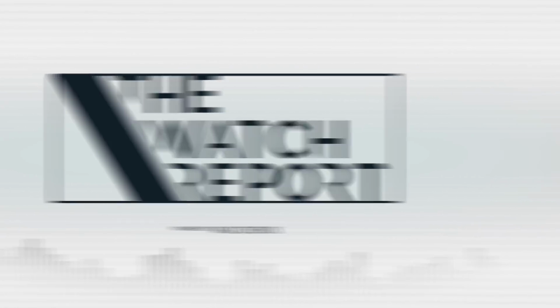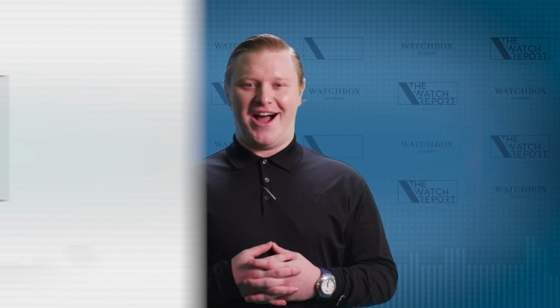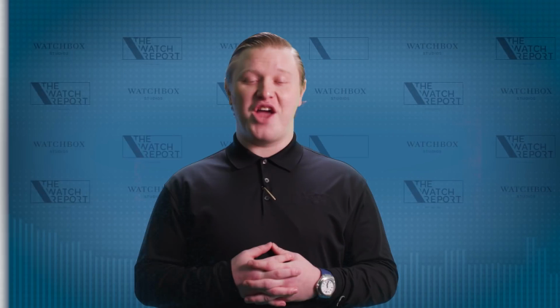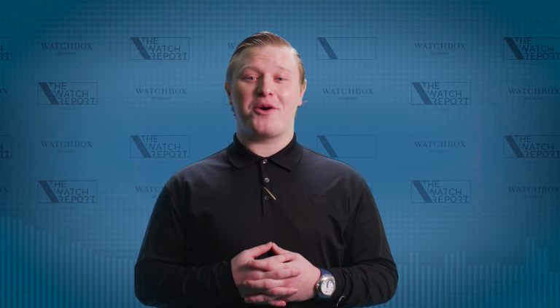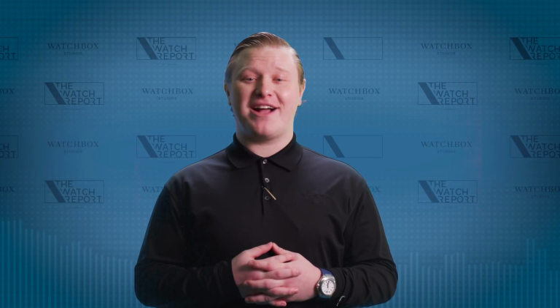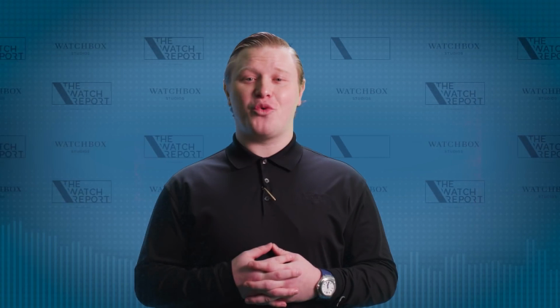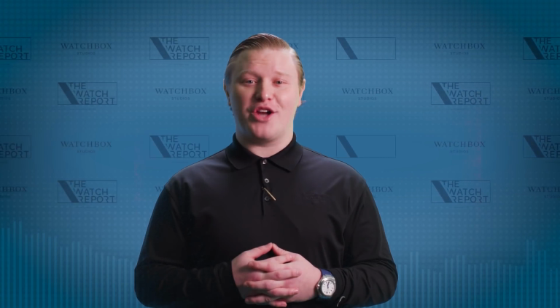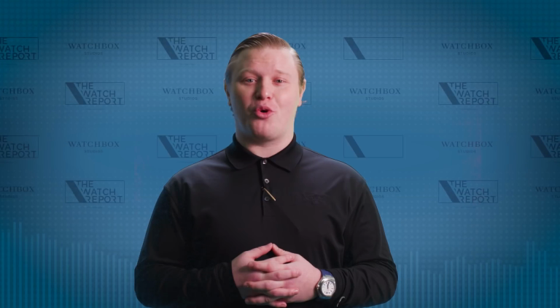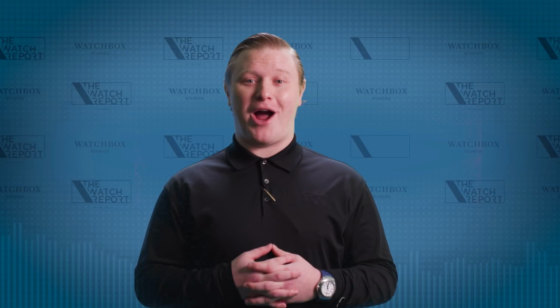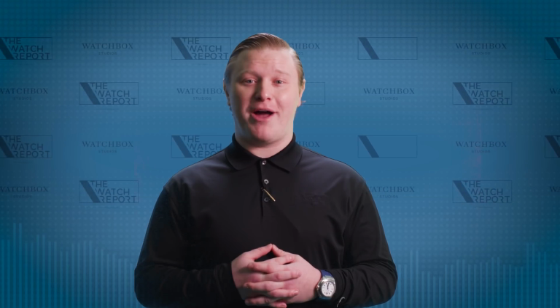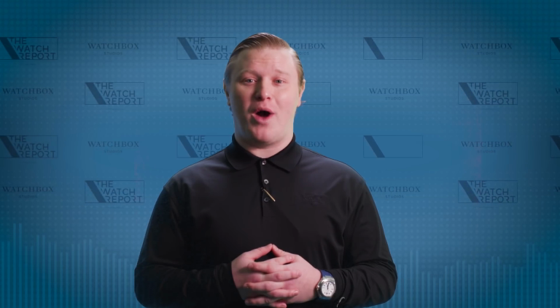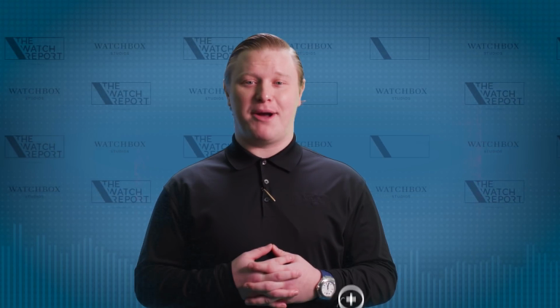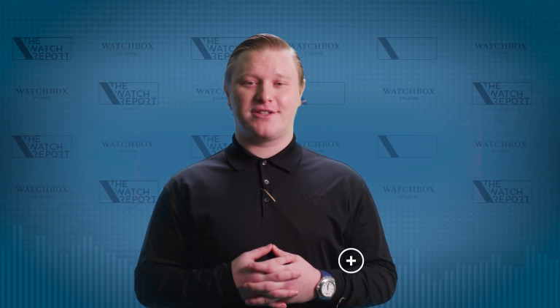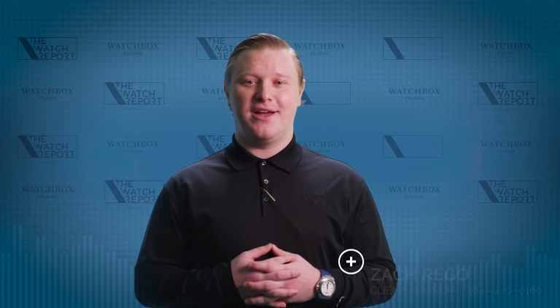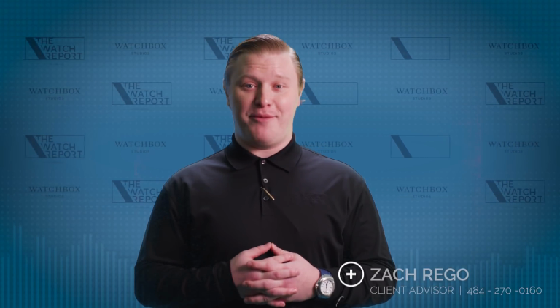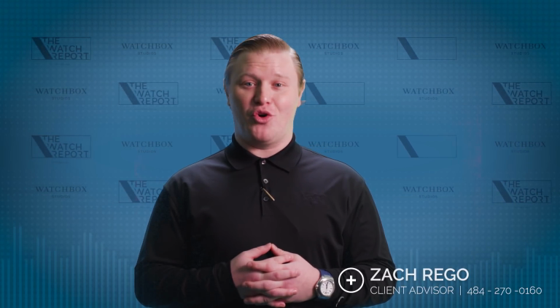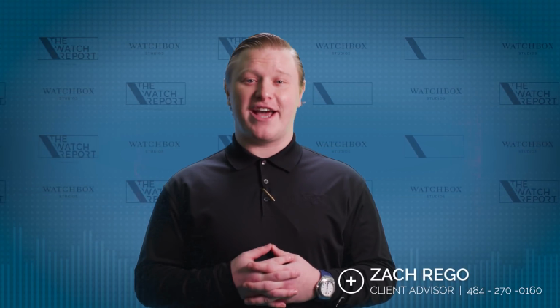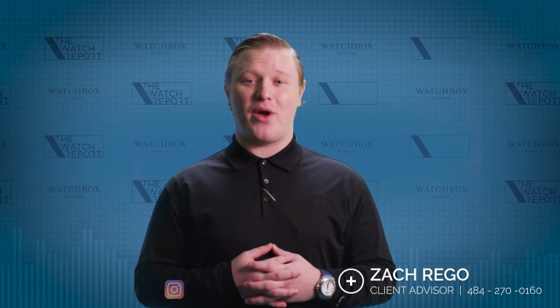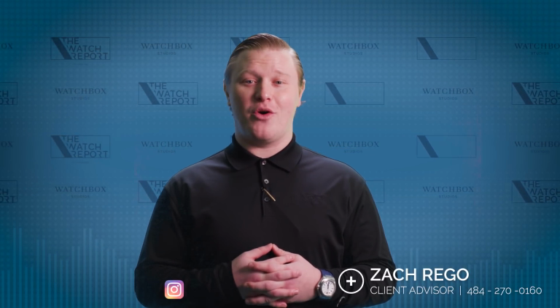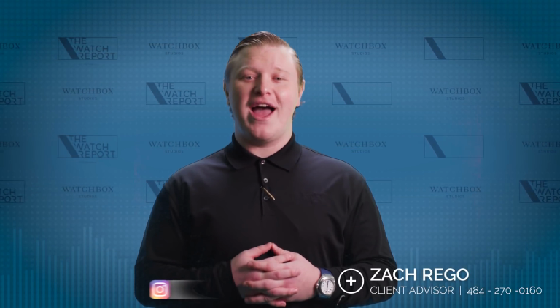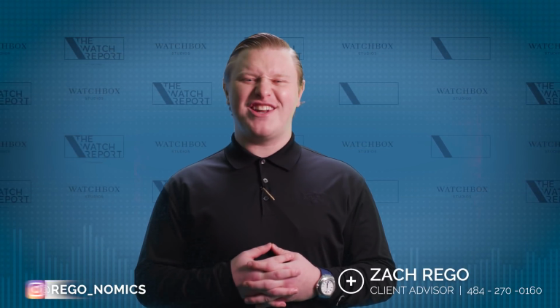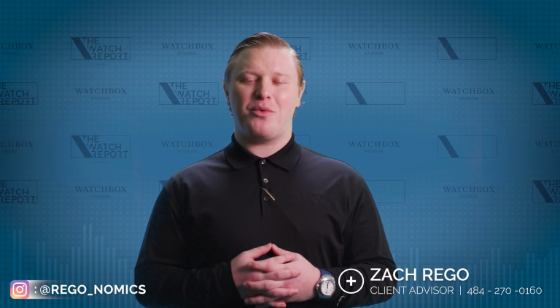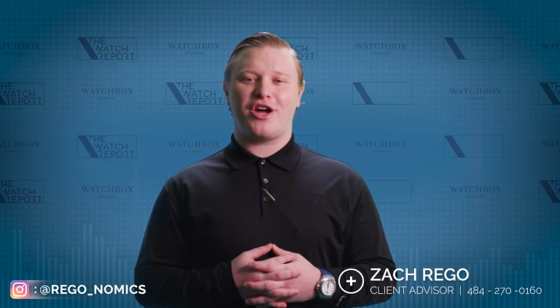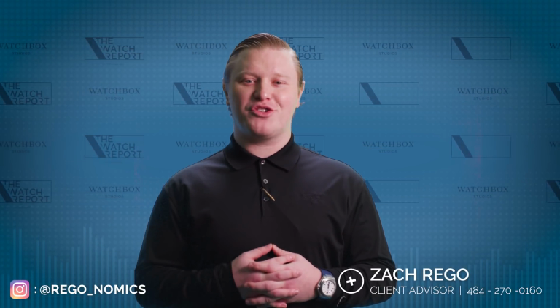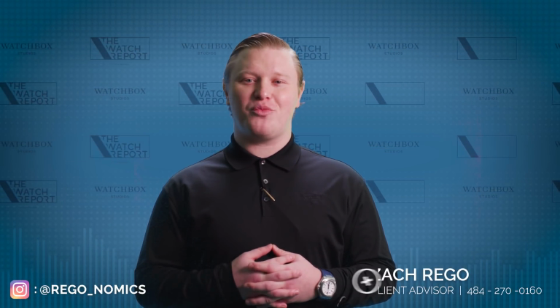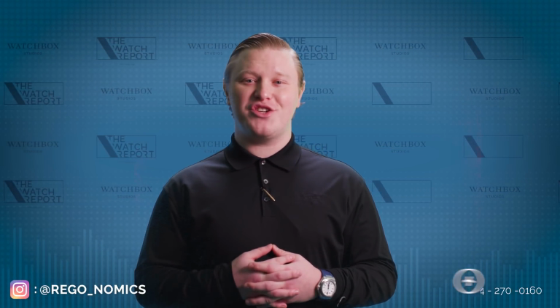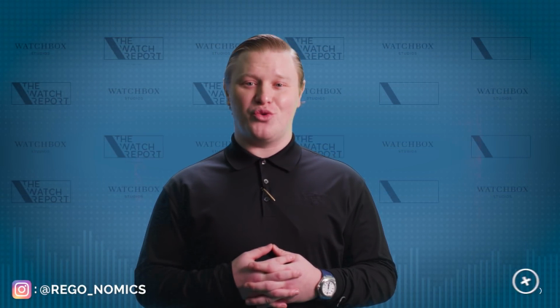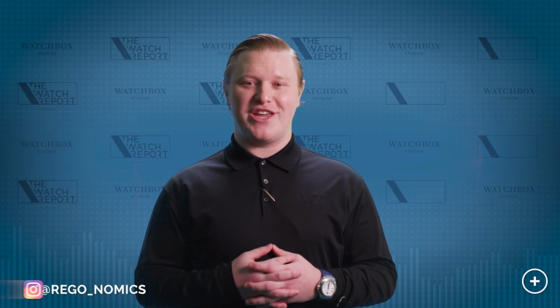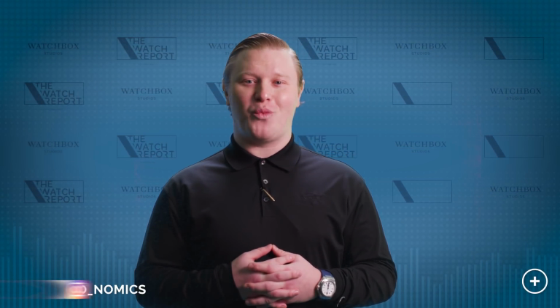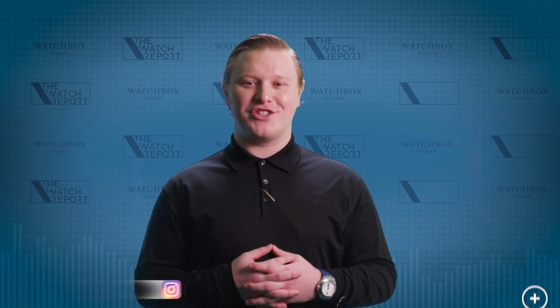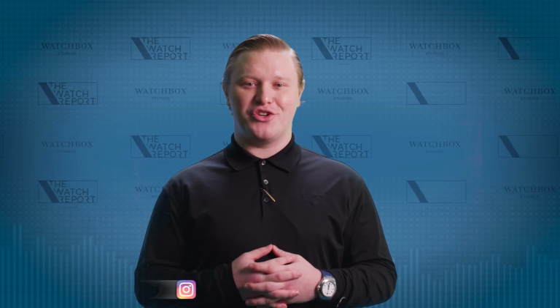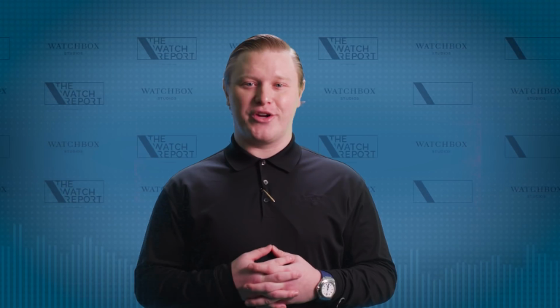Hi, and welcome back to The Watch Report powered by Watchbox. I'm your host Zach Rego, and today we're going to cover some recent news in the watch industry.